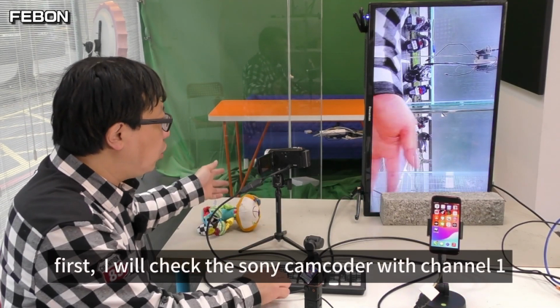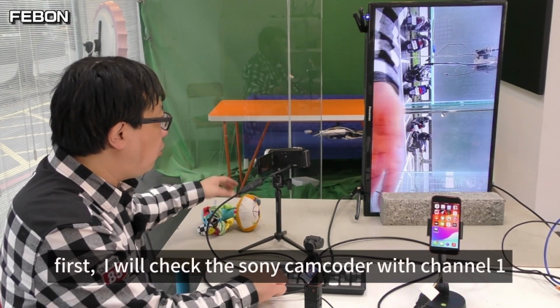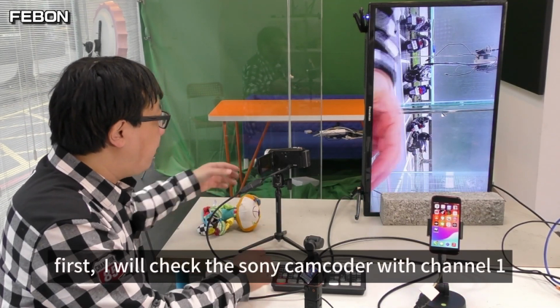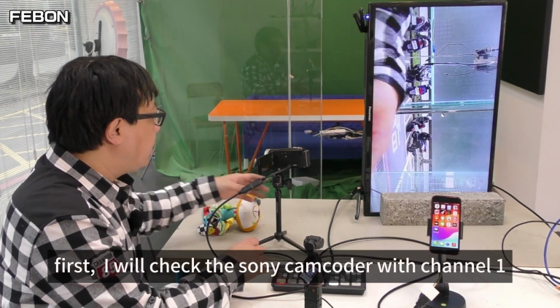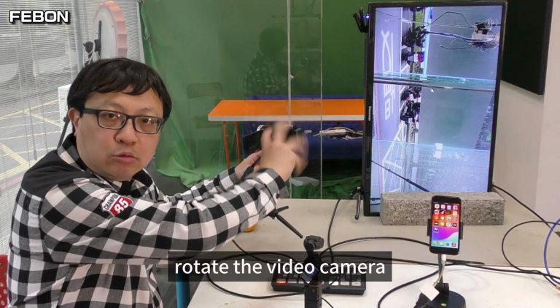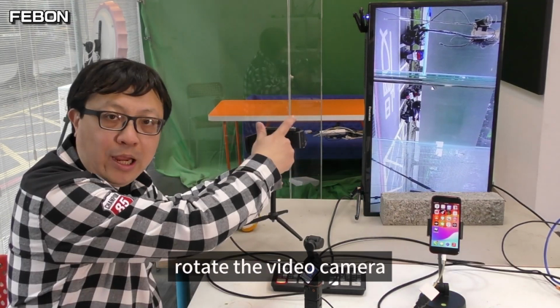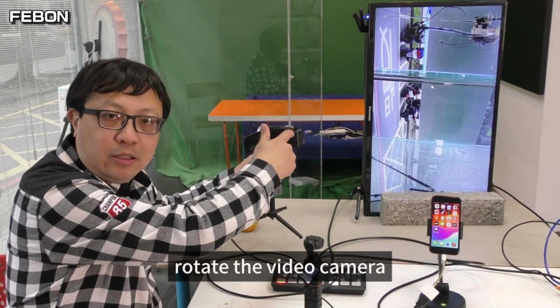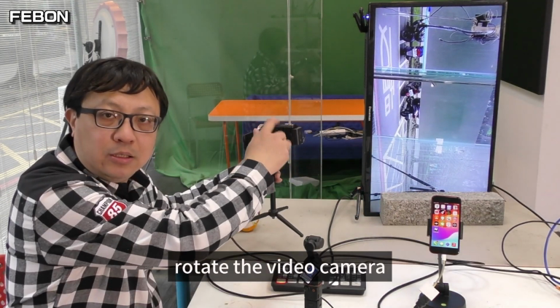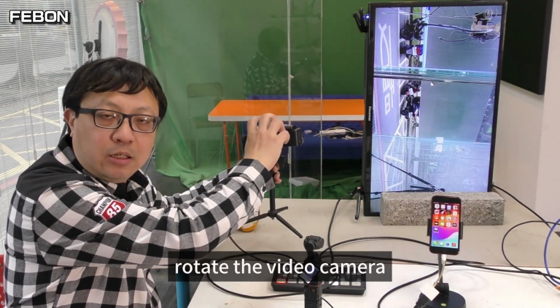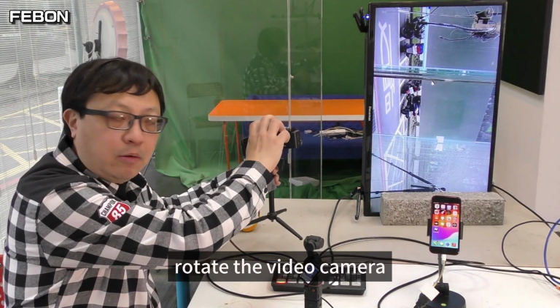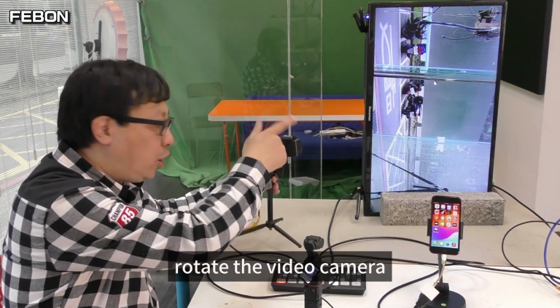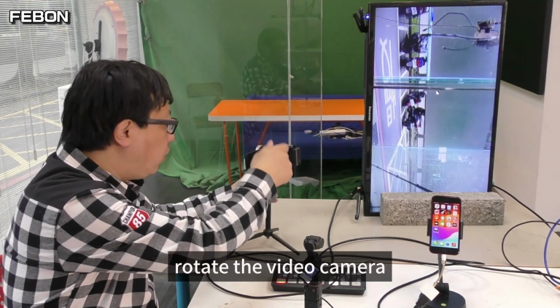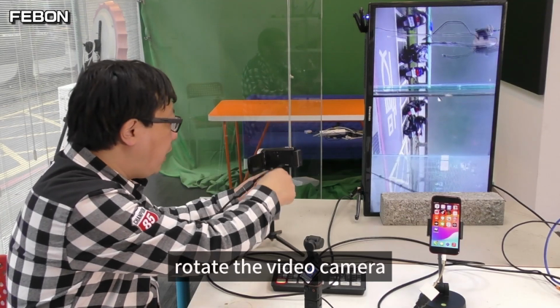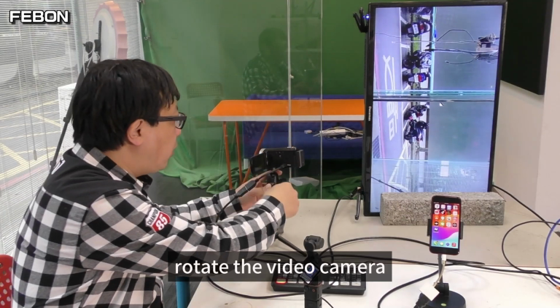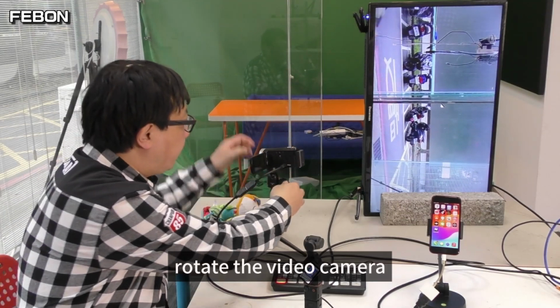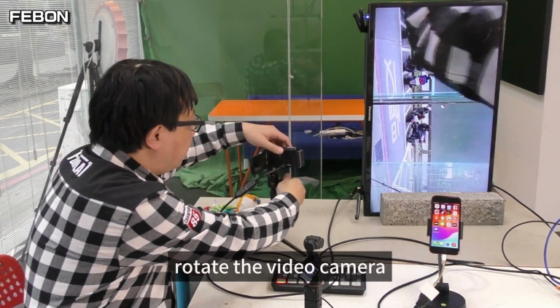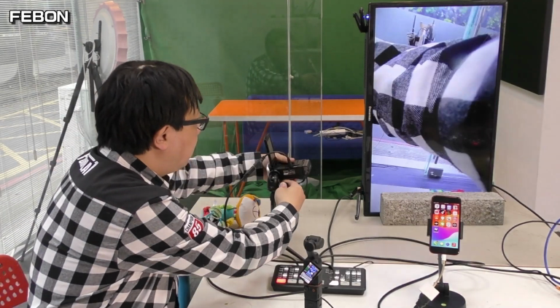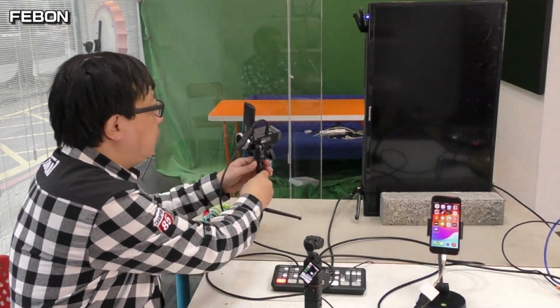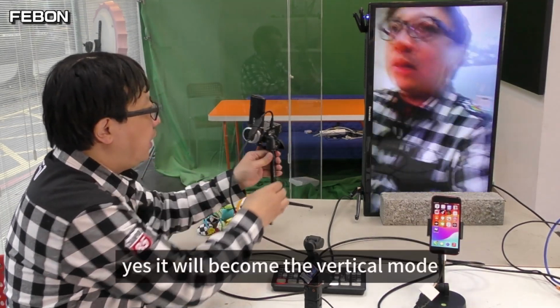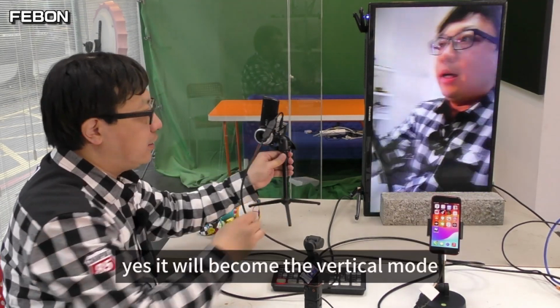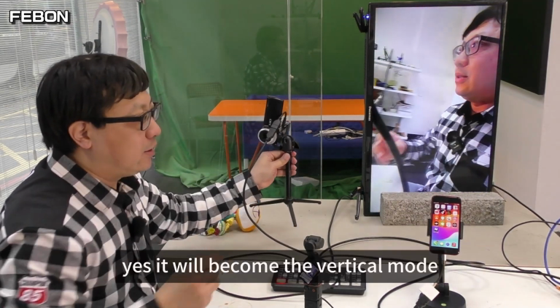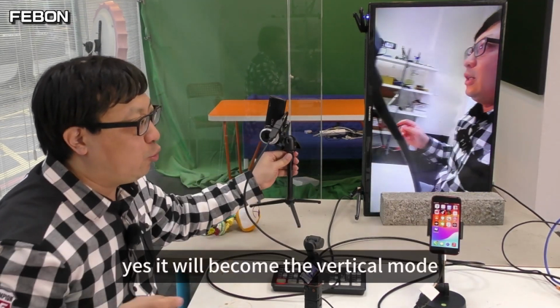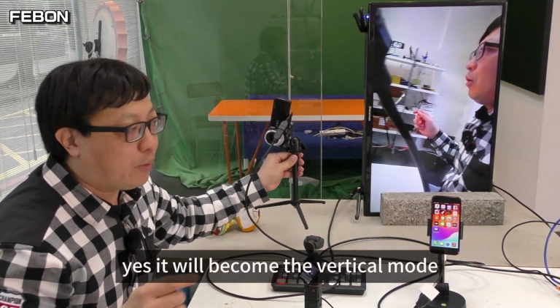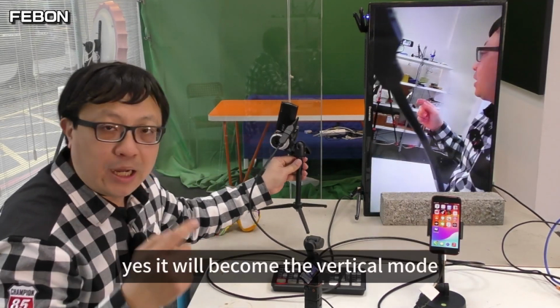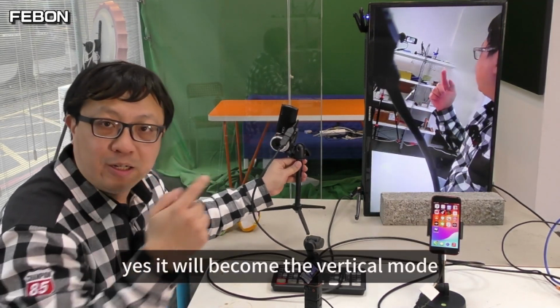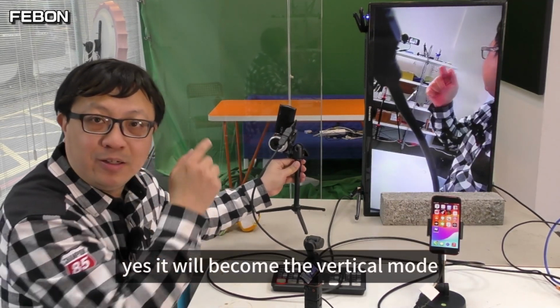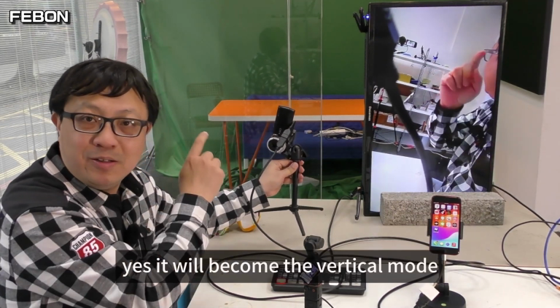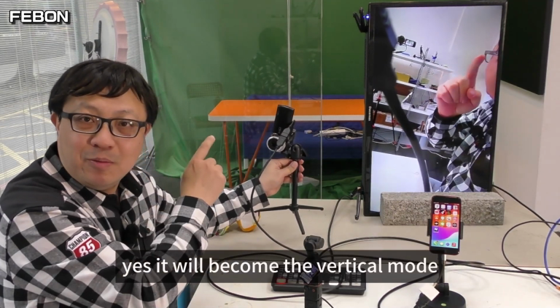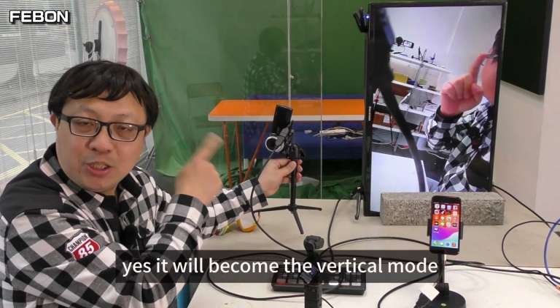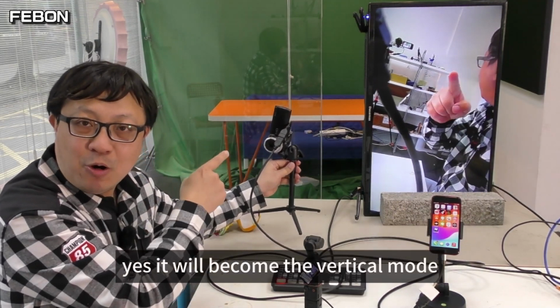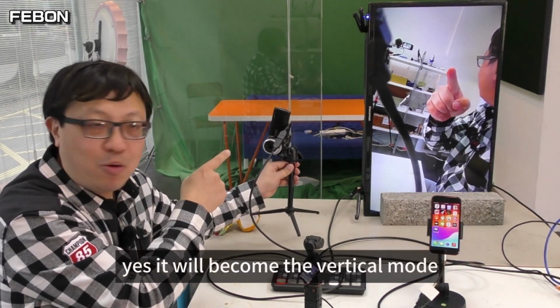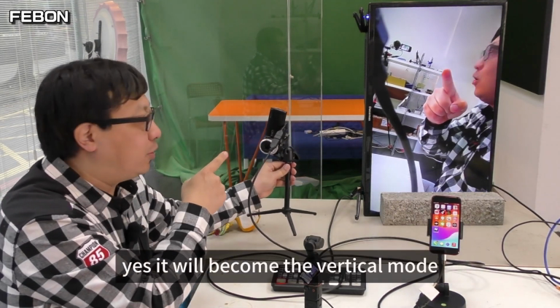Channel 1 - rotate the video camera. Yes, it will become the vertical mode.